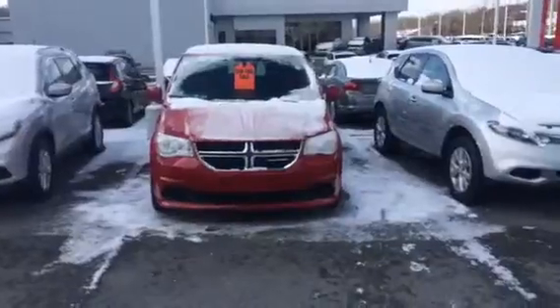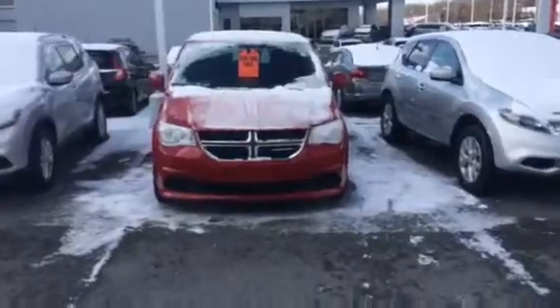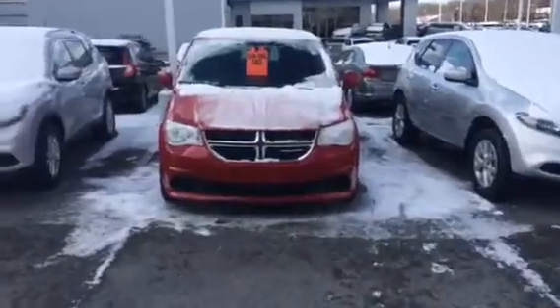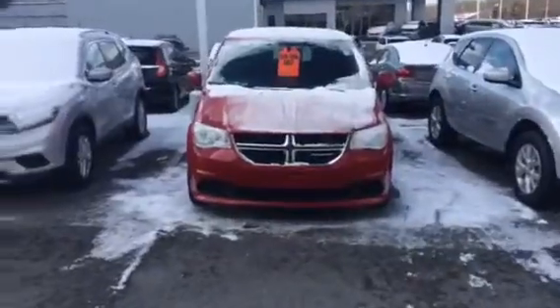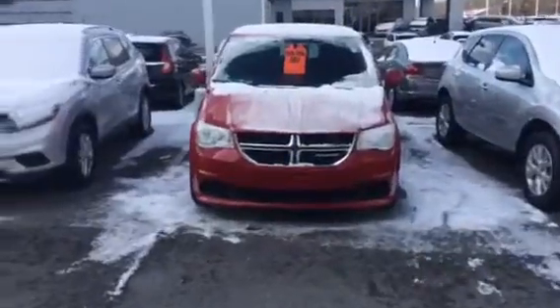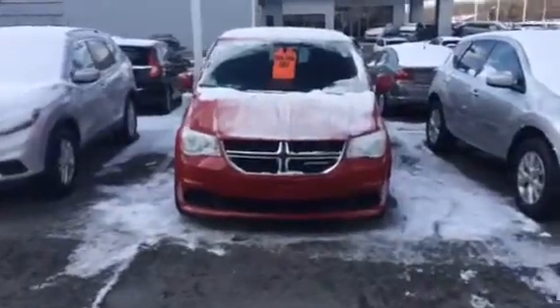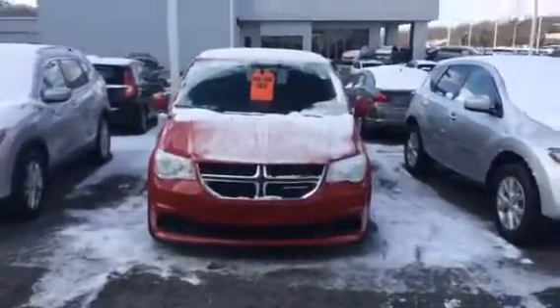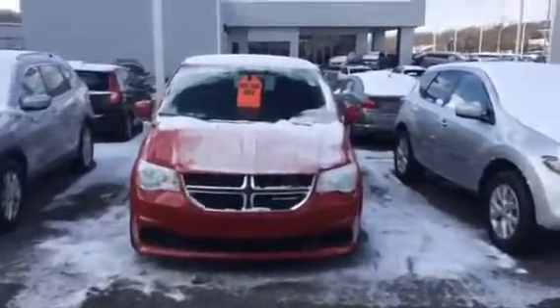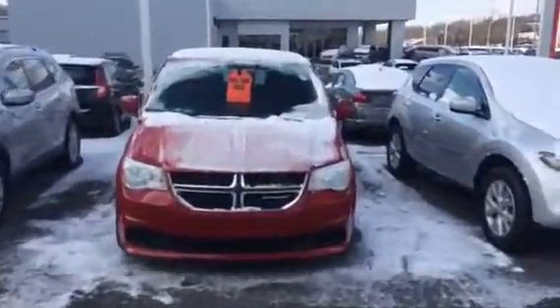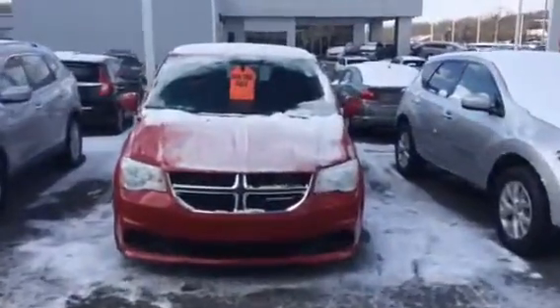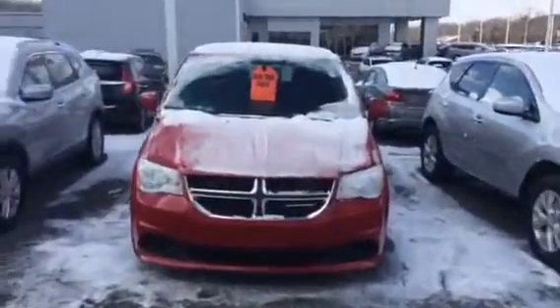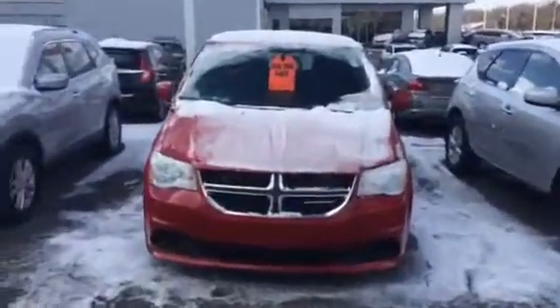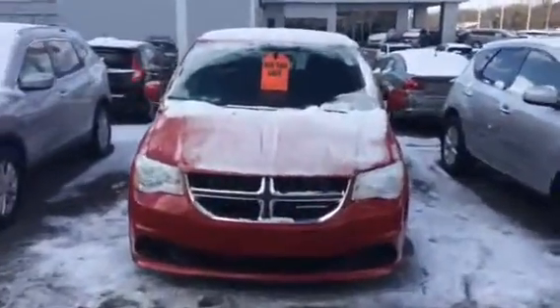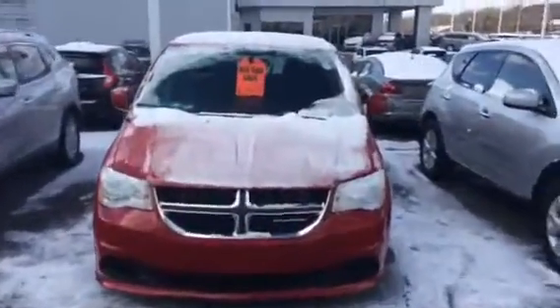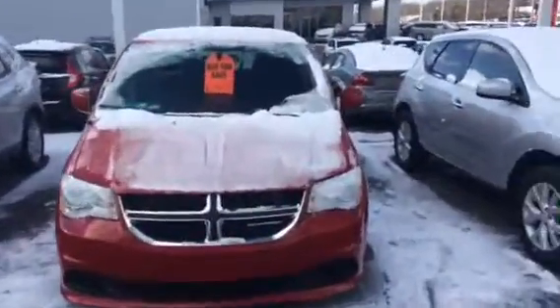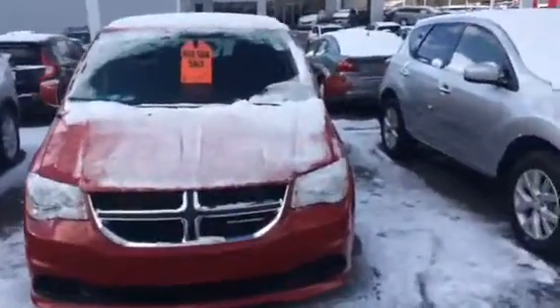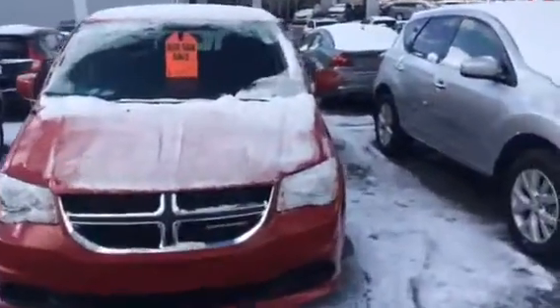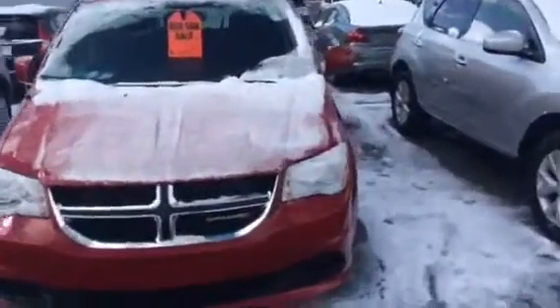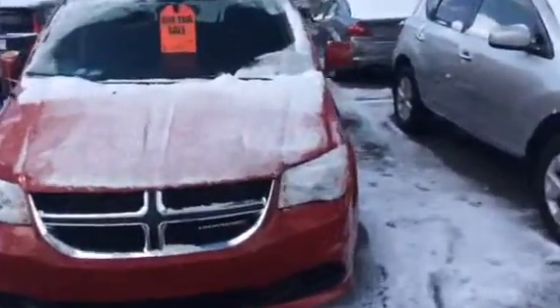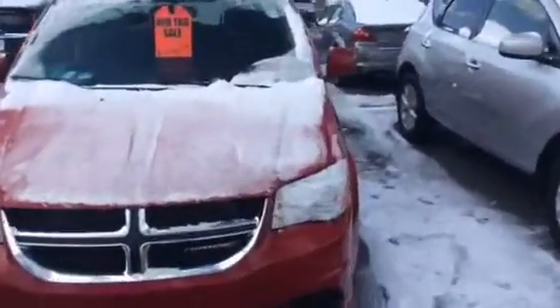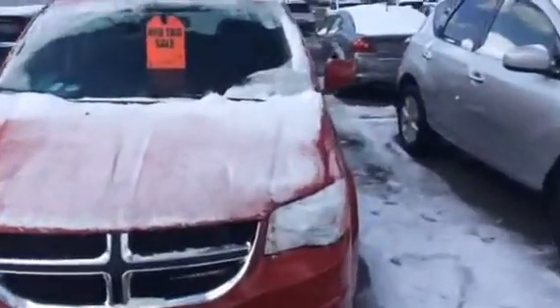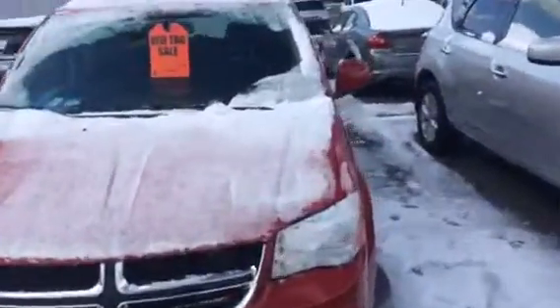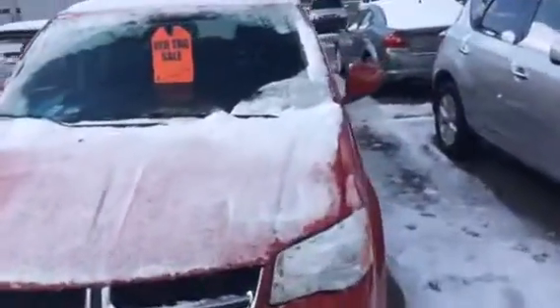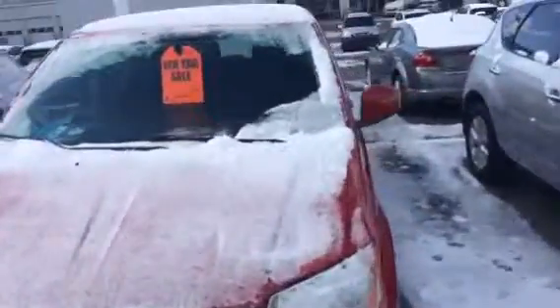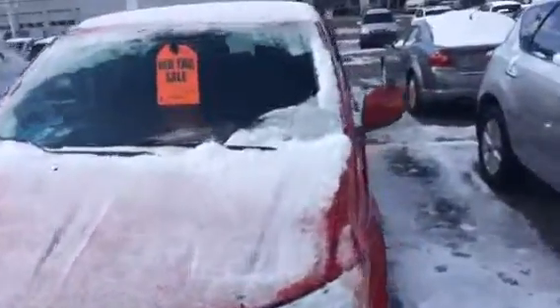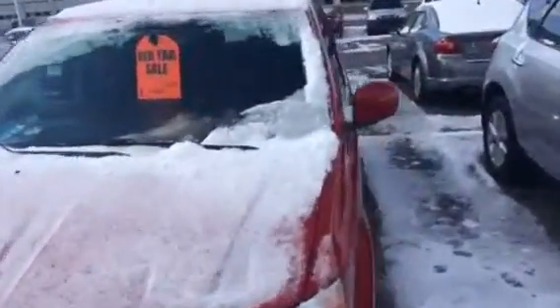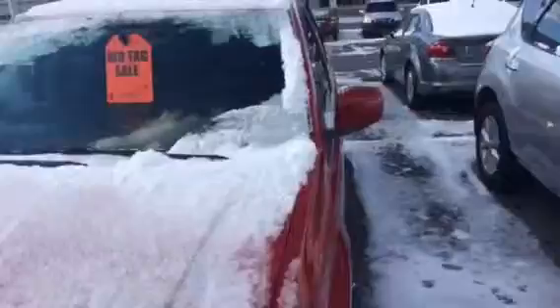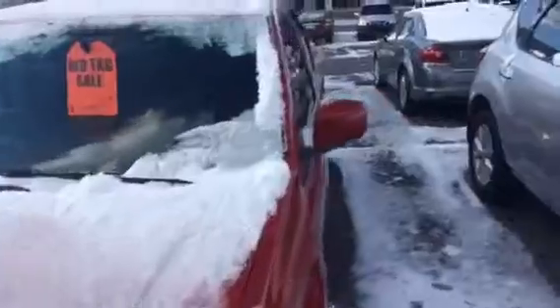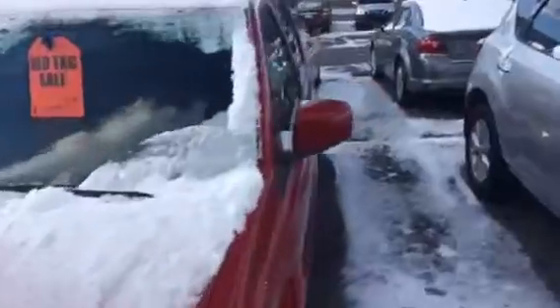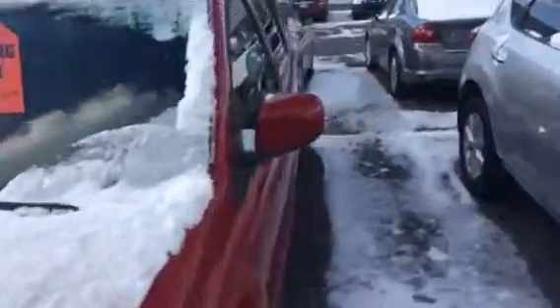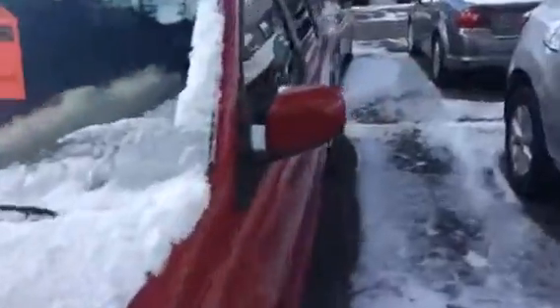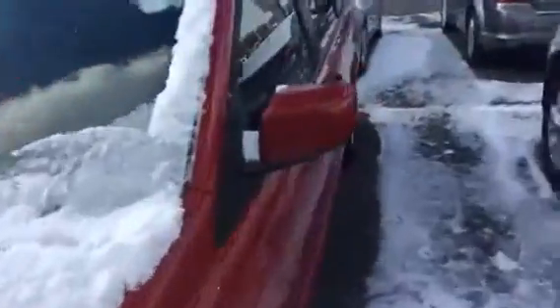Hello Richard. This is the Dodge Caravan you were inquiring about. I just want to show you the ins and outs of this vehicle really quick.